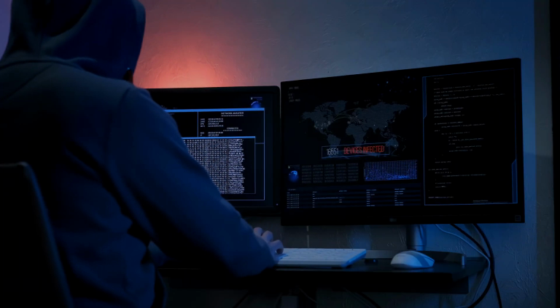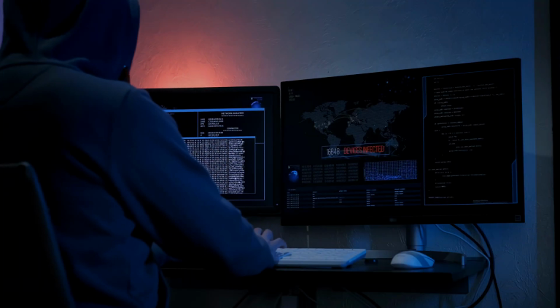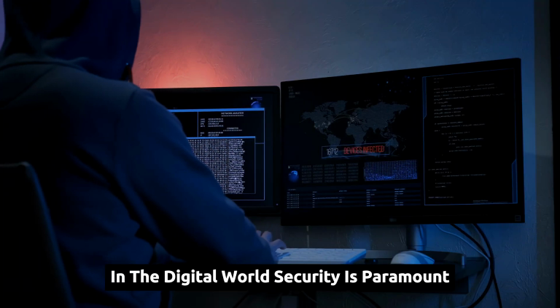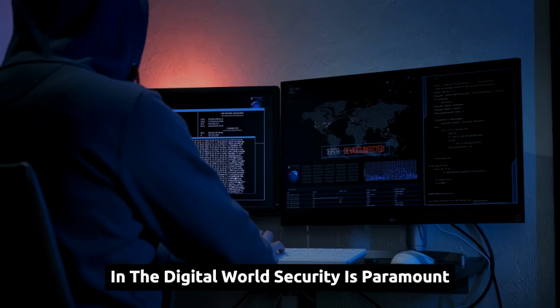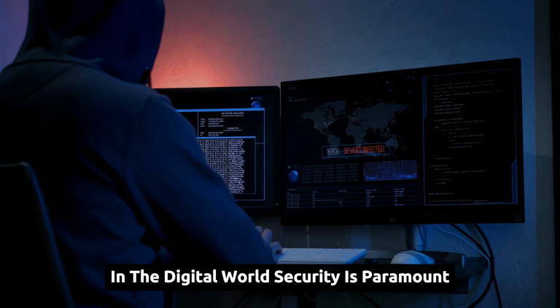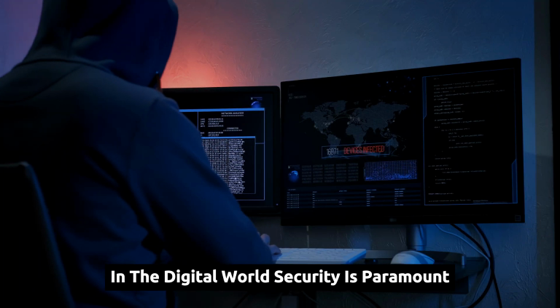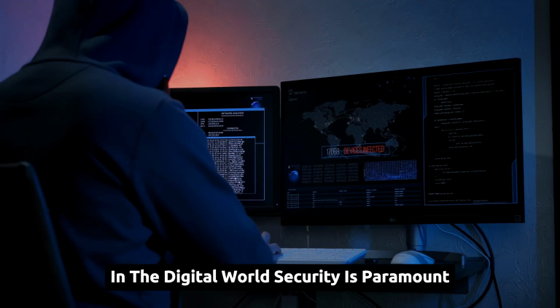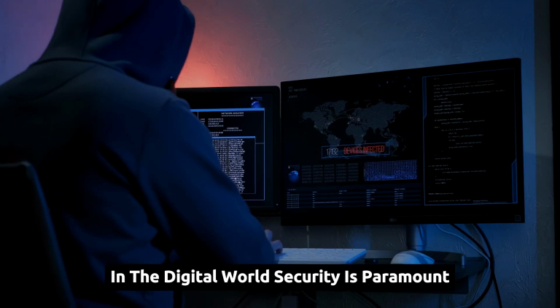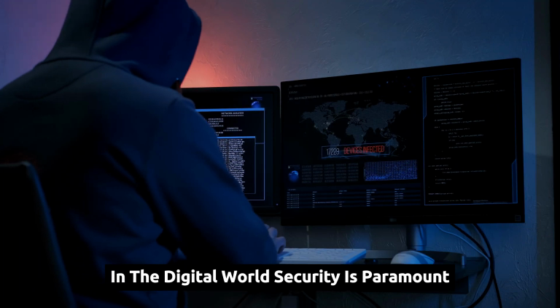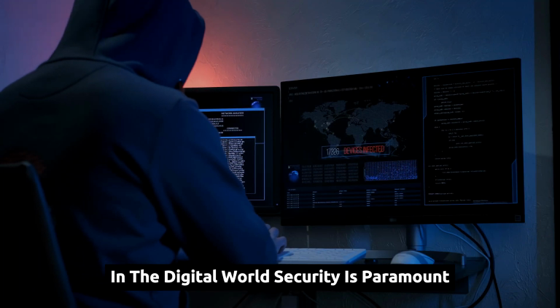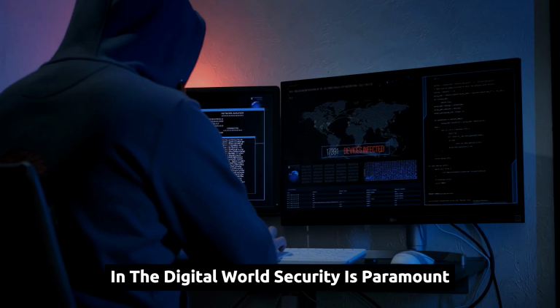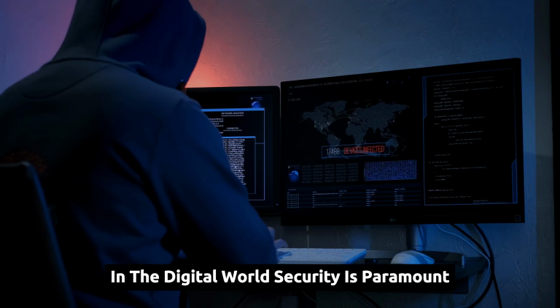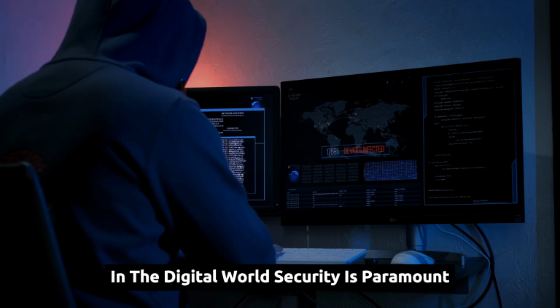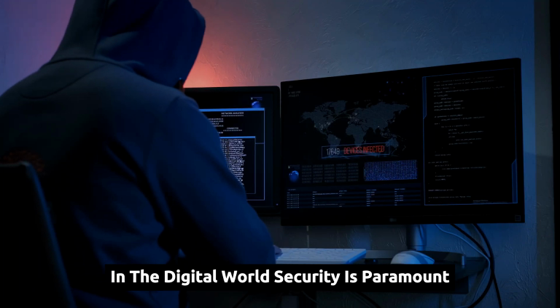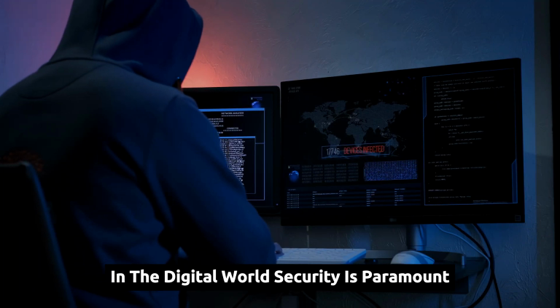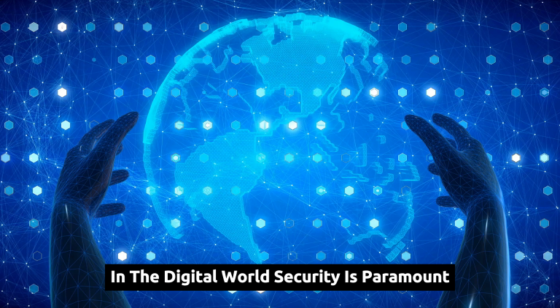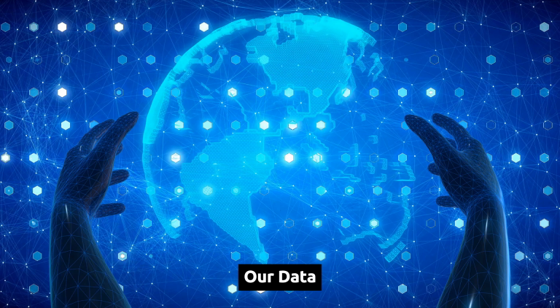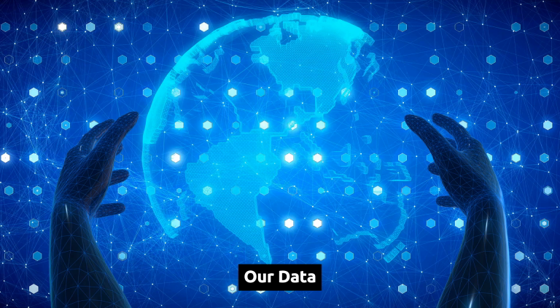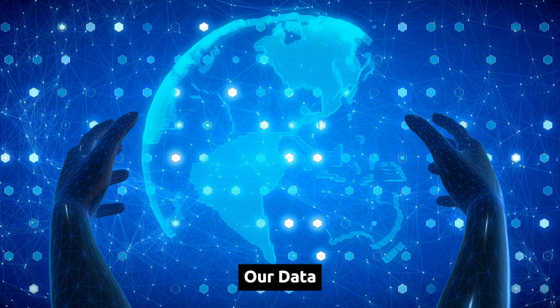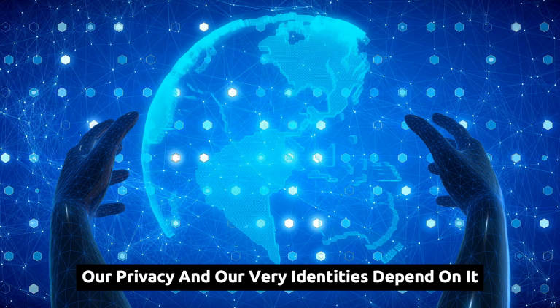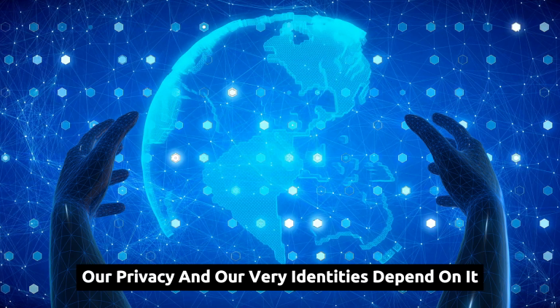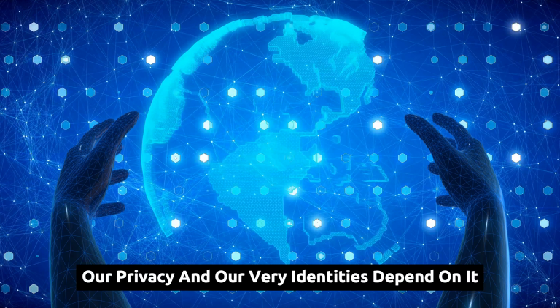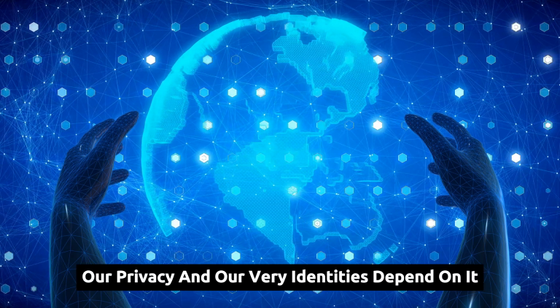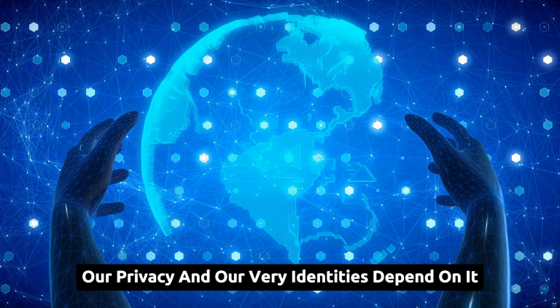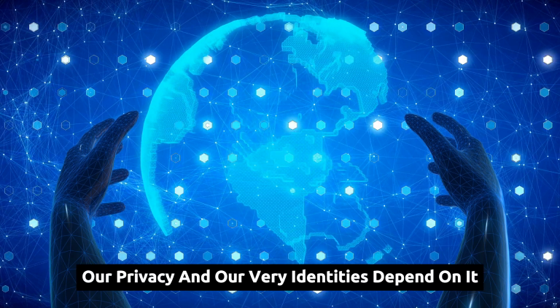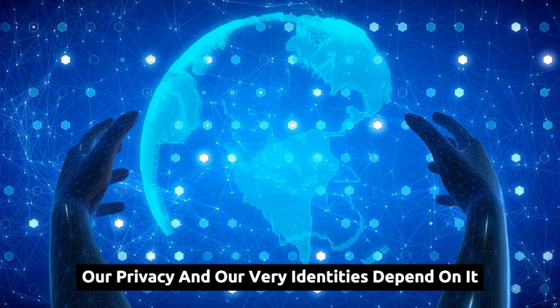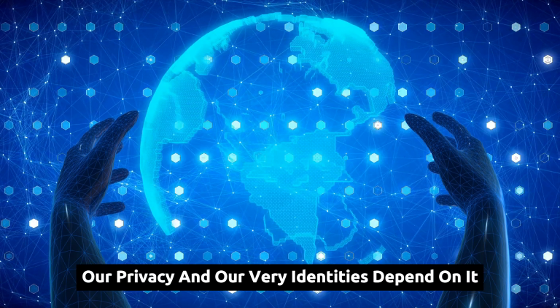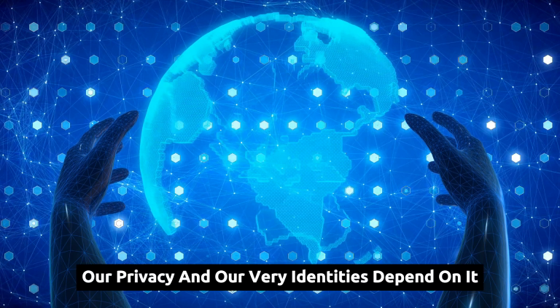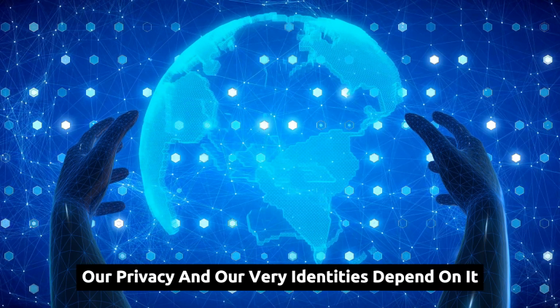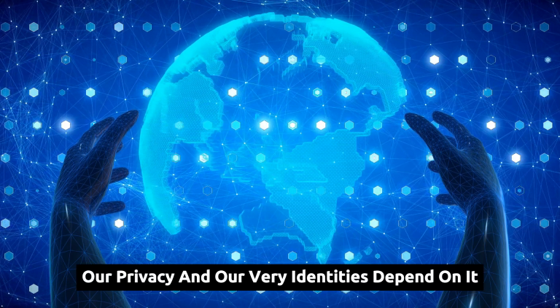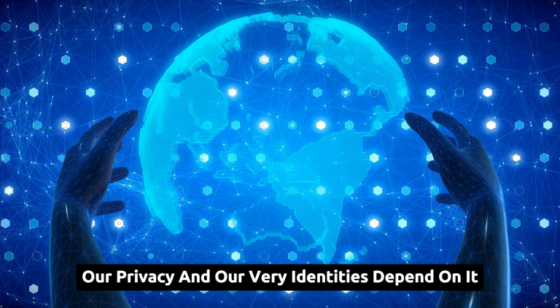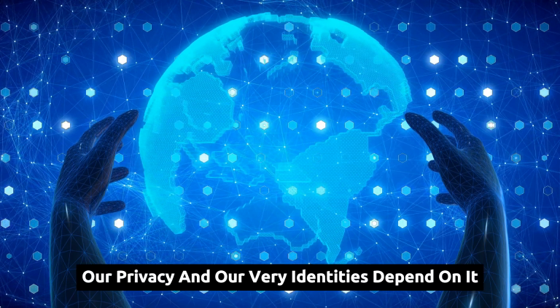In the digital world, security is paramount. Our data, our privacy, and our very identities depend on it.